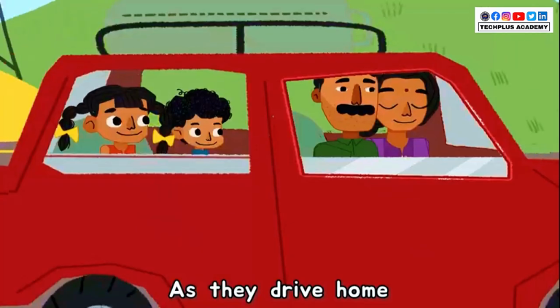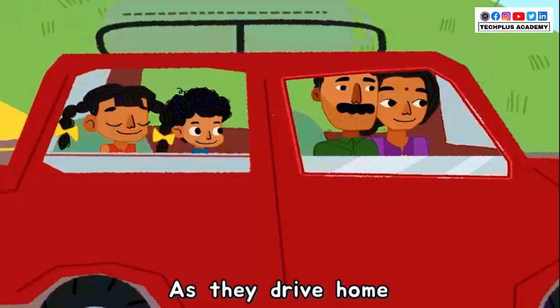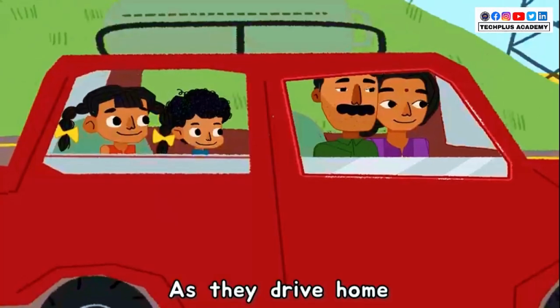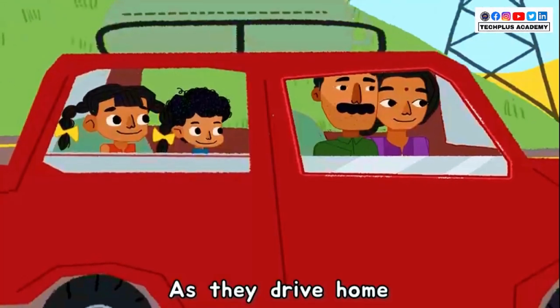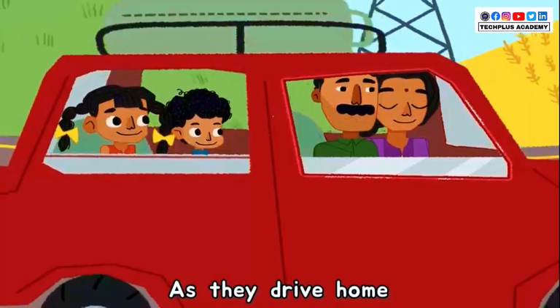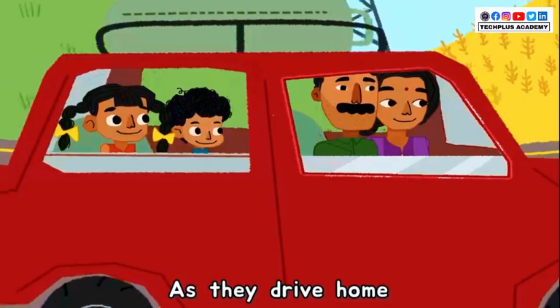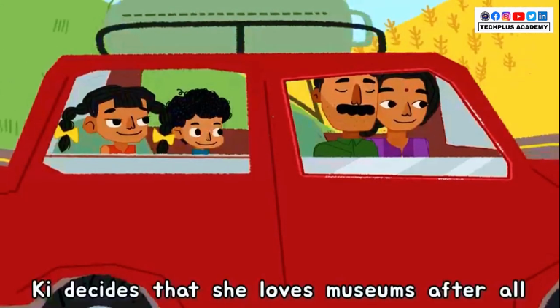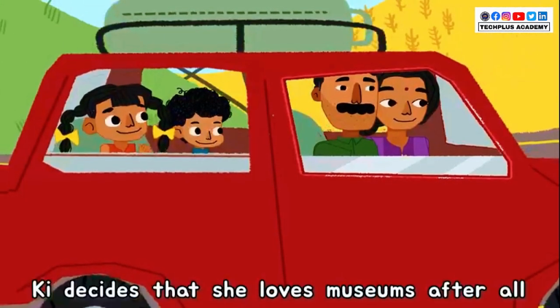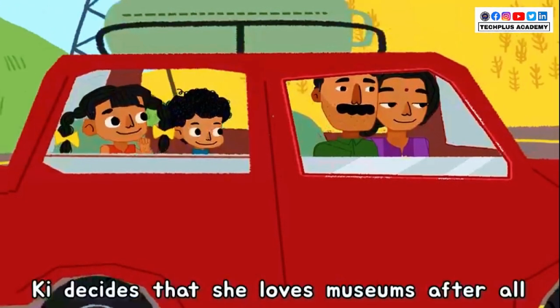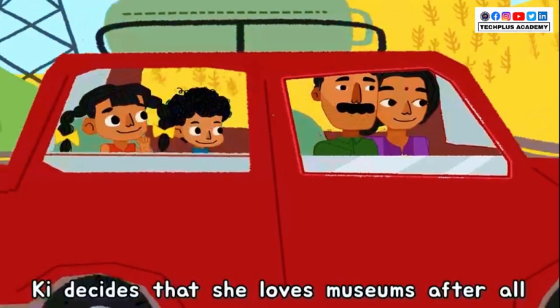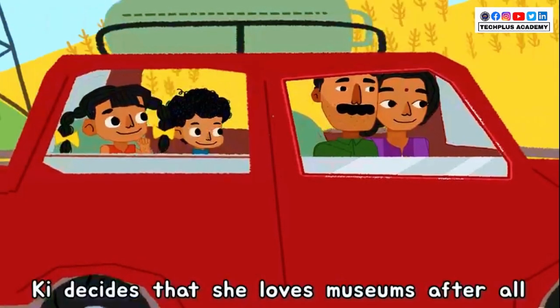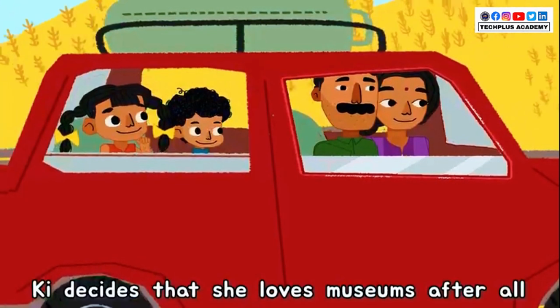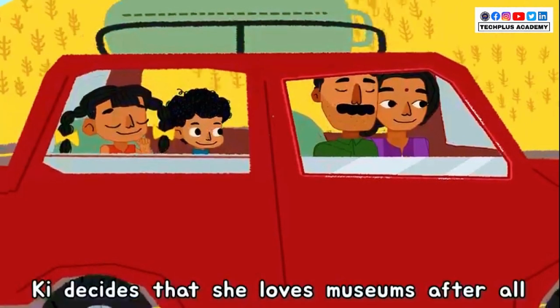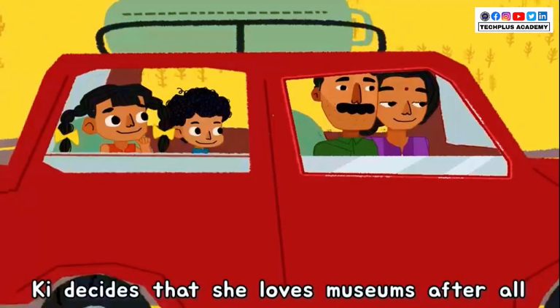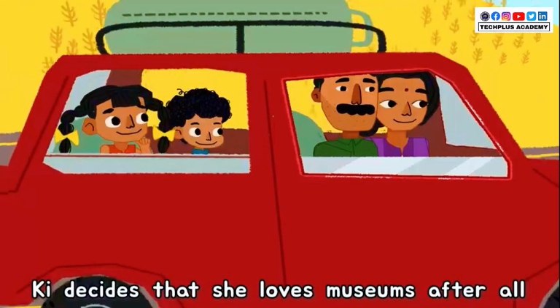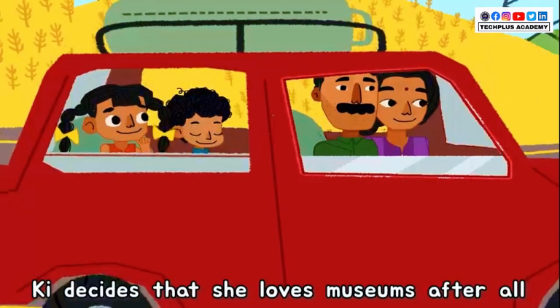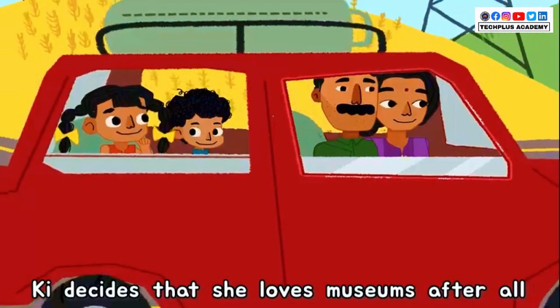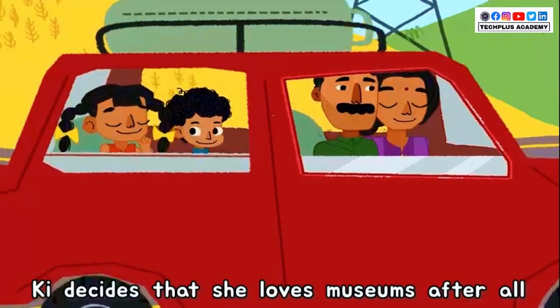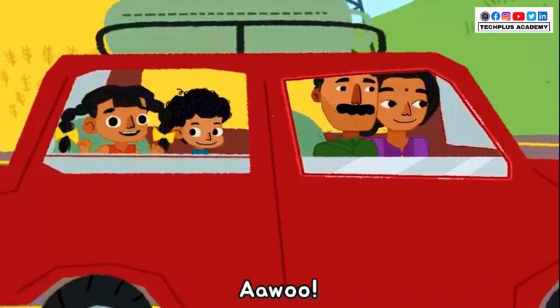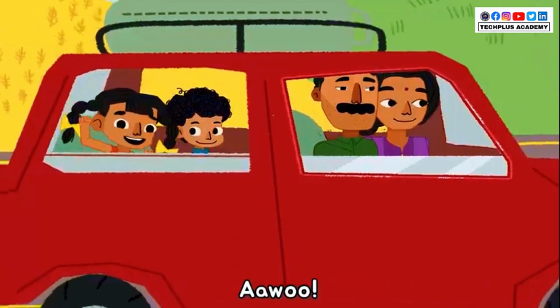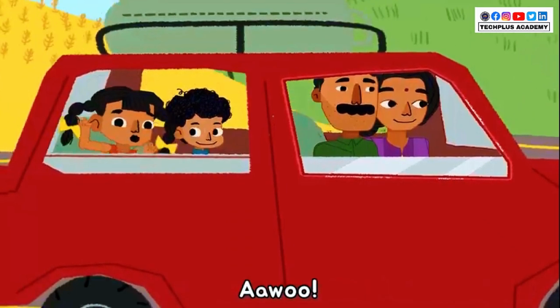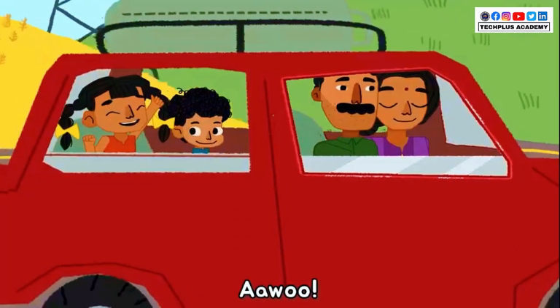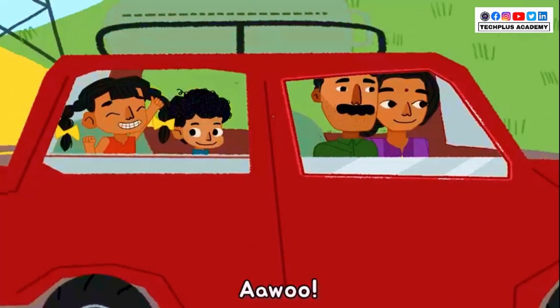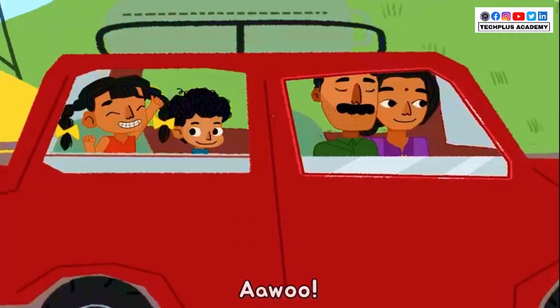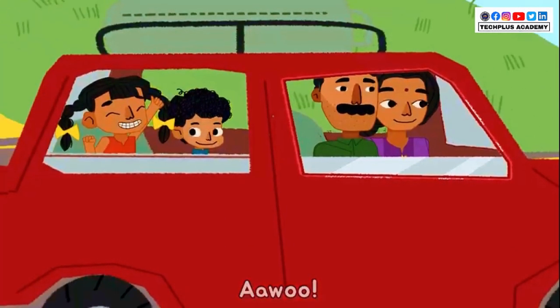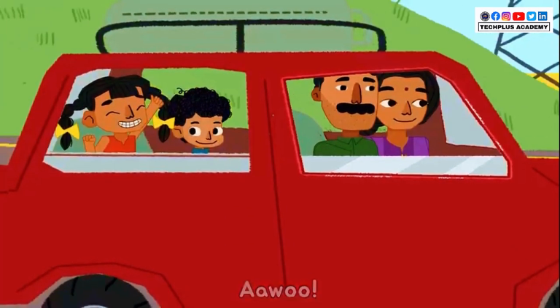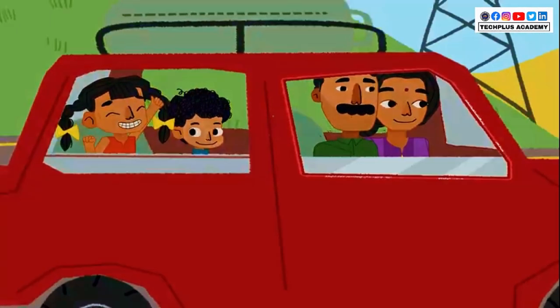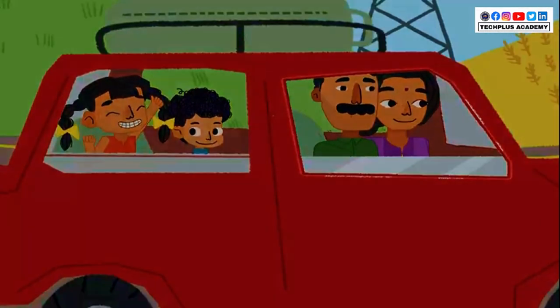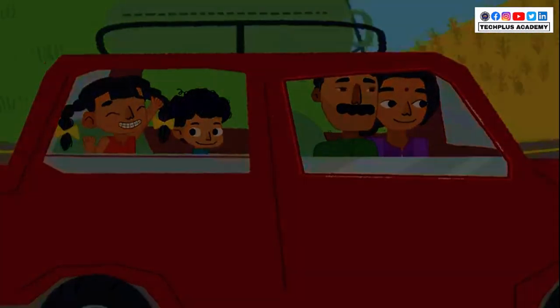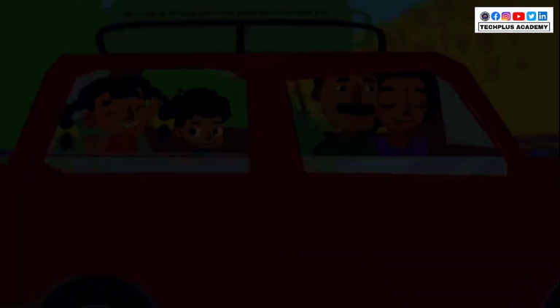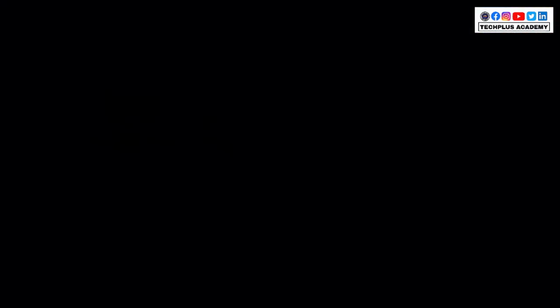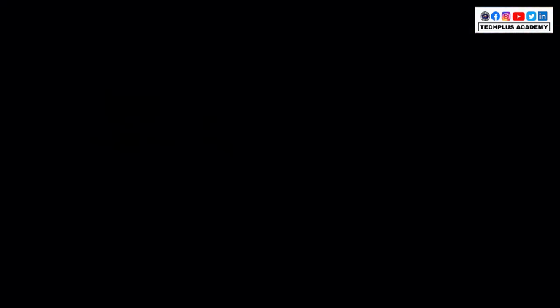As they drive home, Ki decides that she loves museums after all.